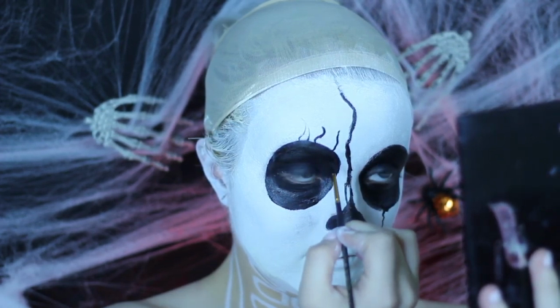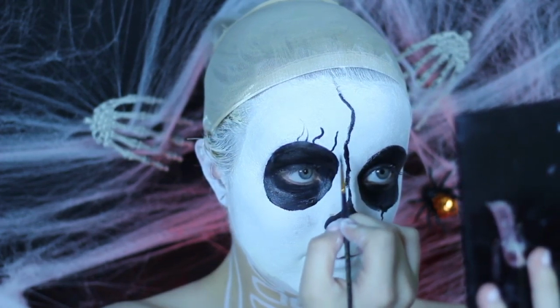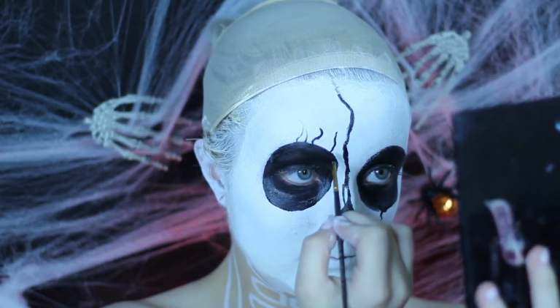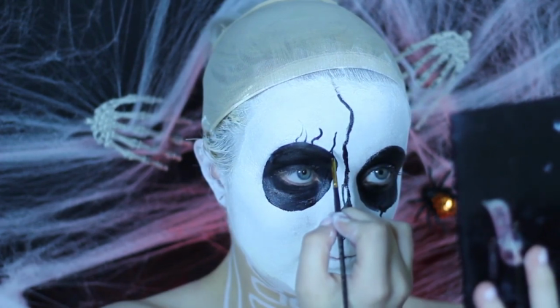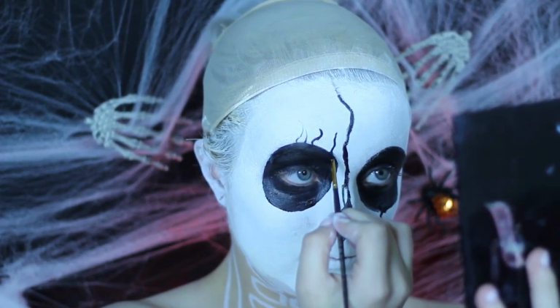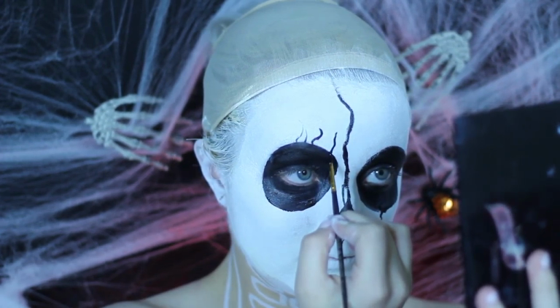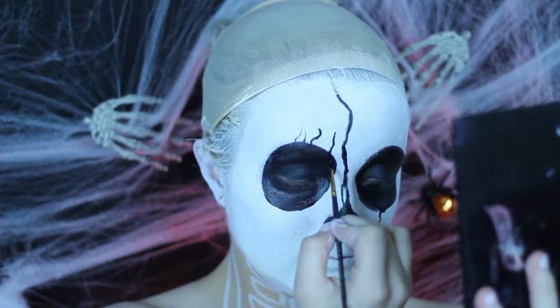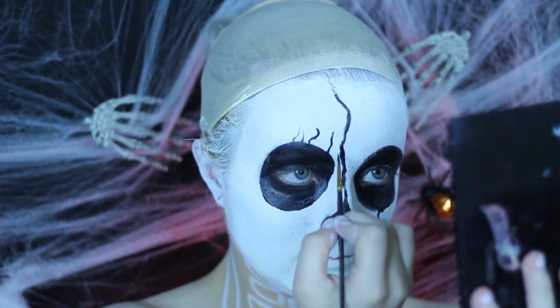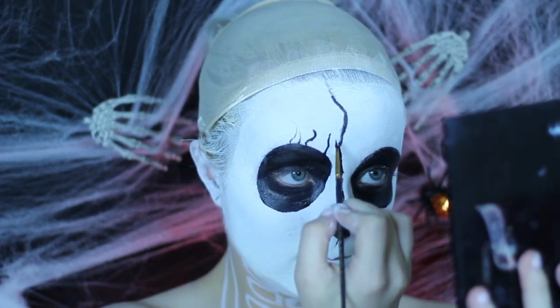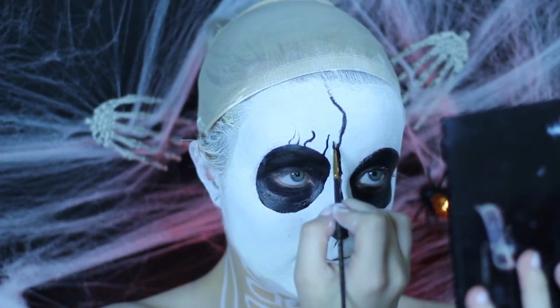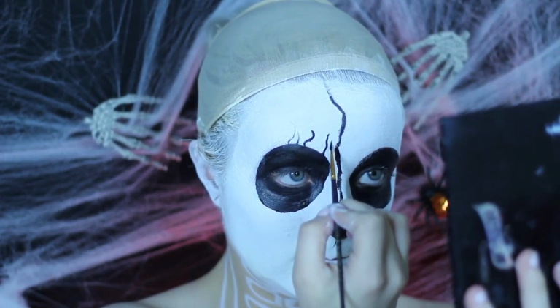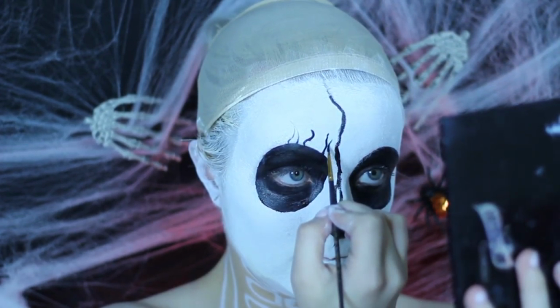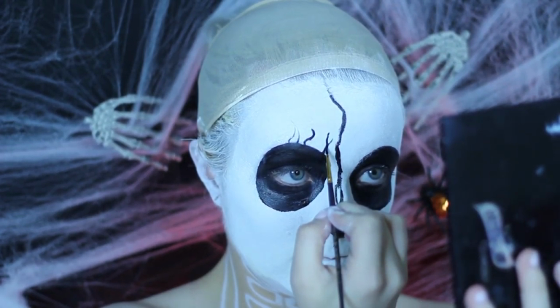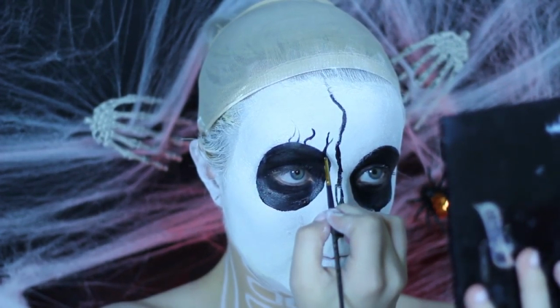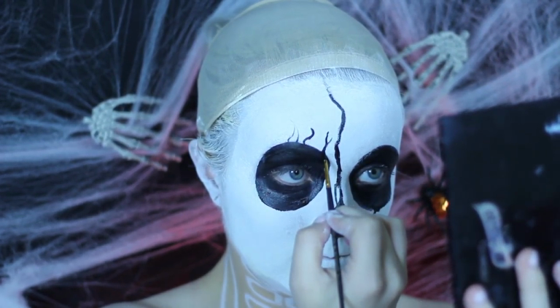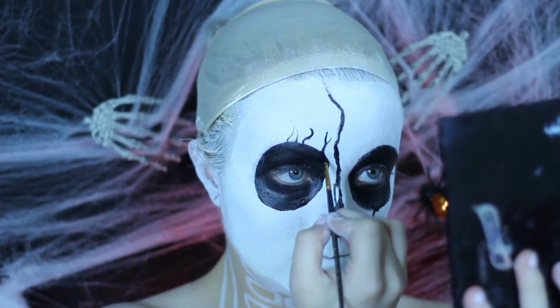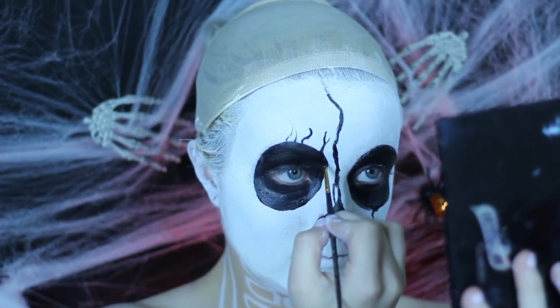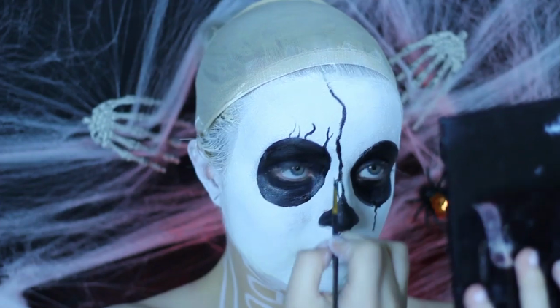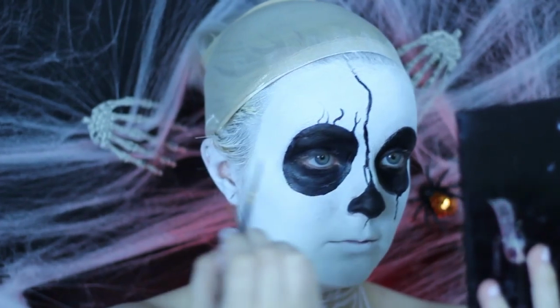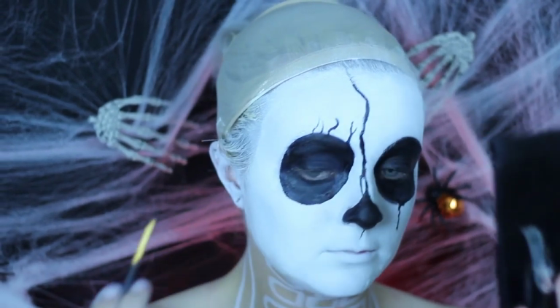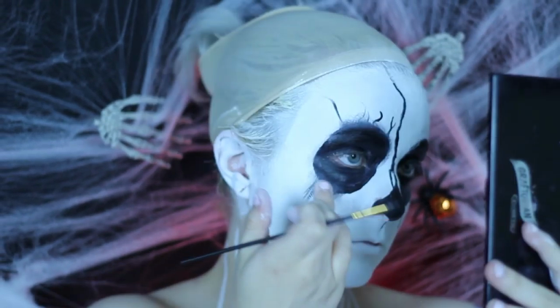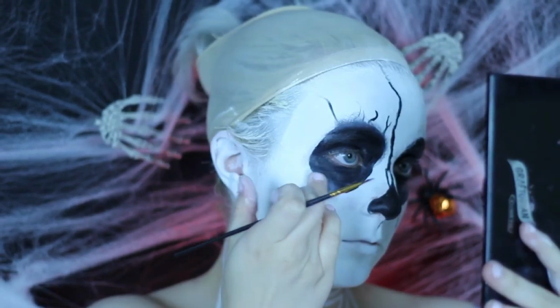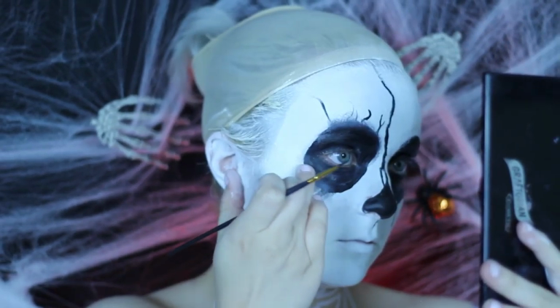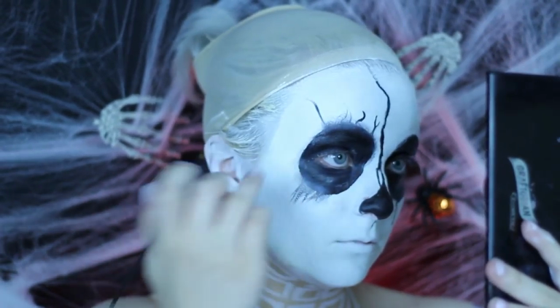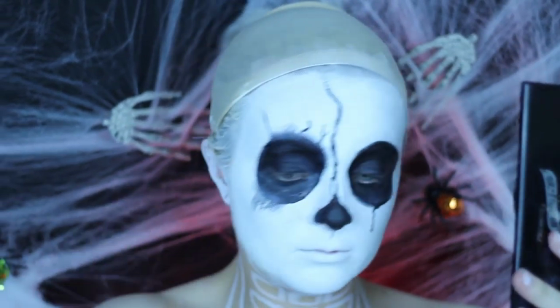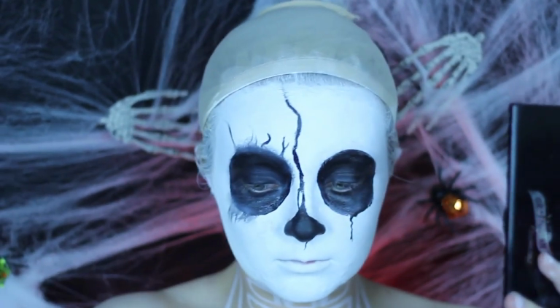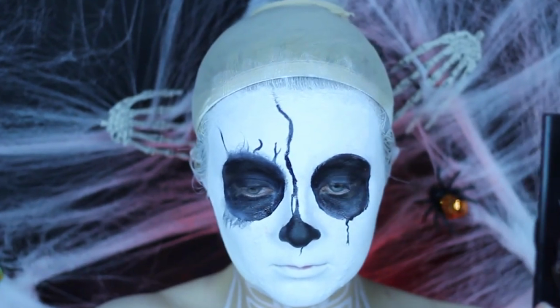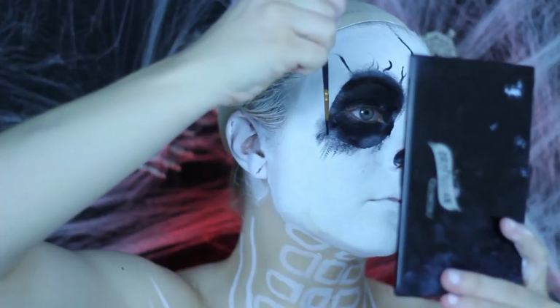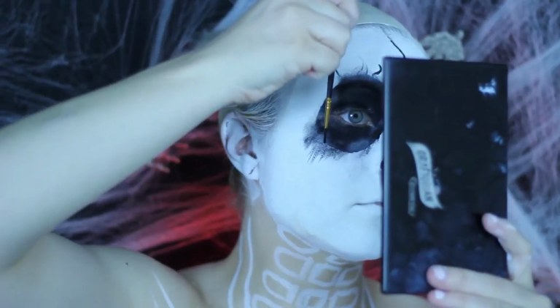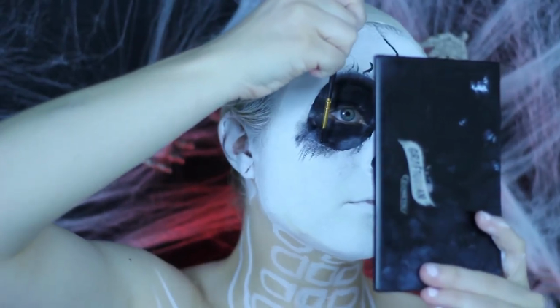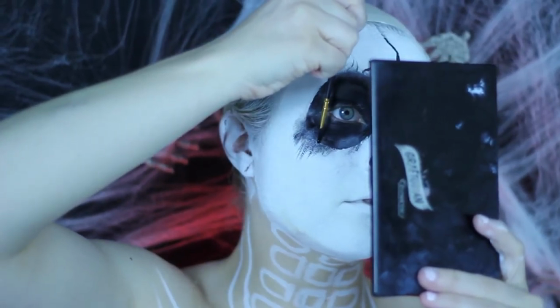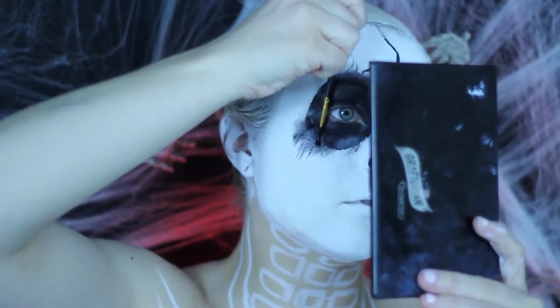Filling out the teardrop socket on the nose, you are also going to fill that in with the black Wolf FX glycerin-based paint.